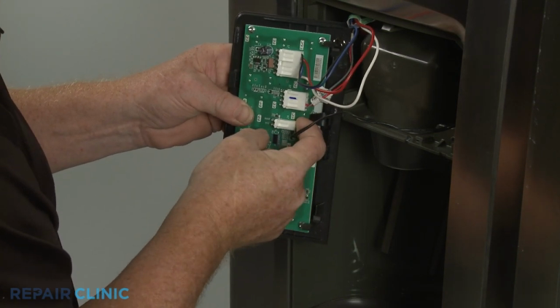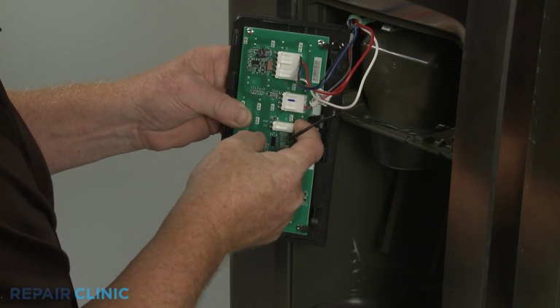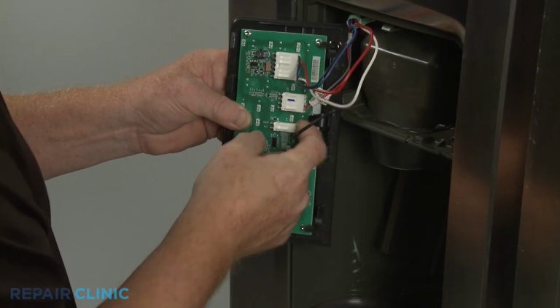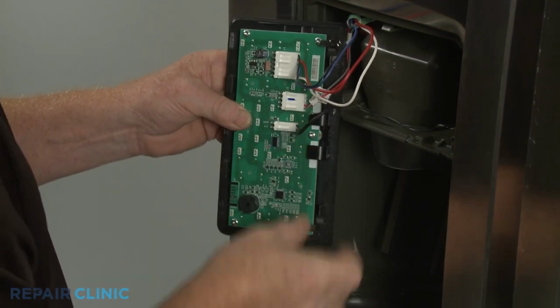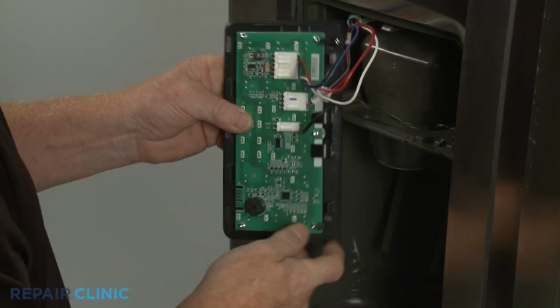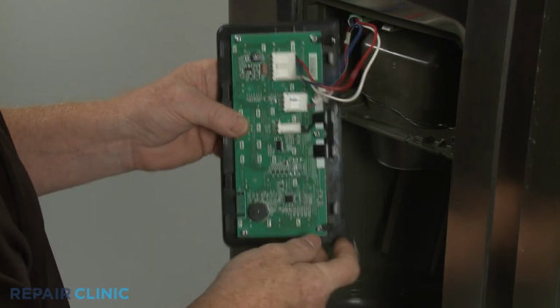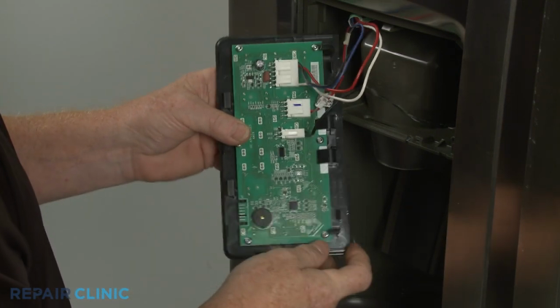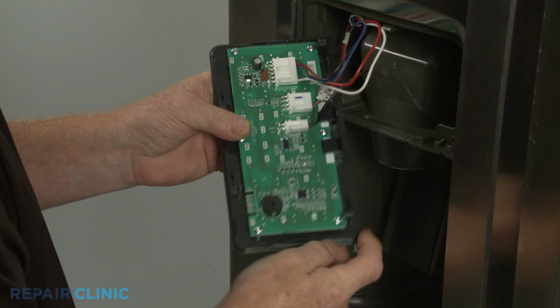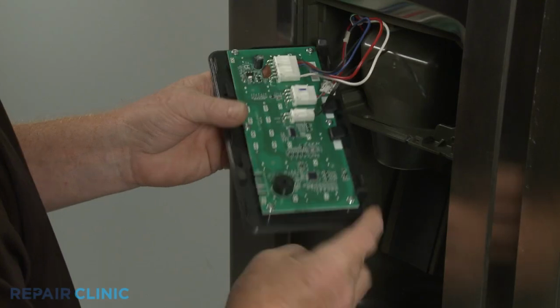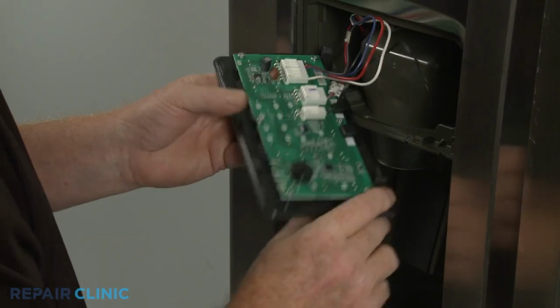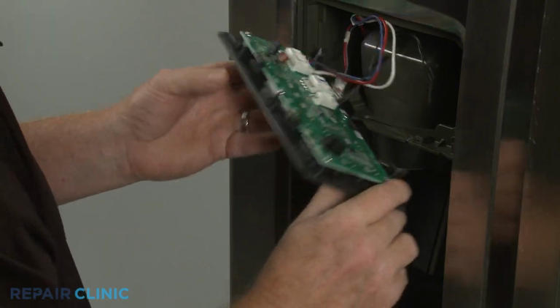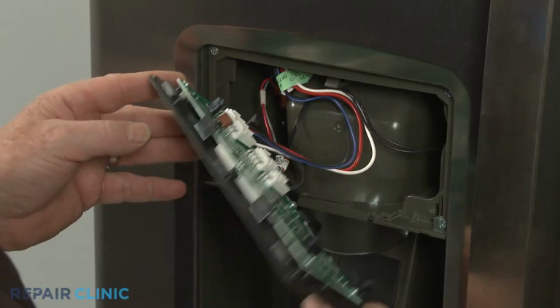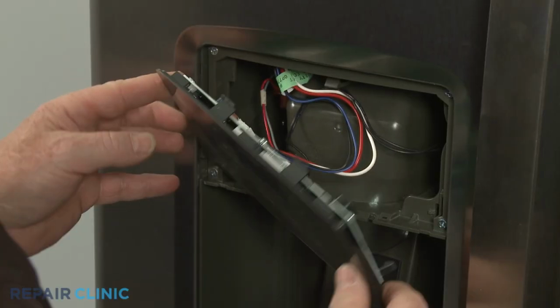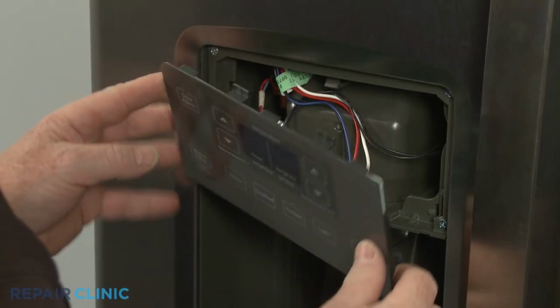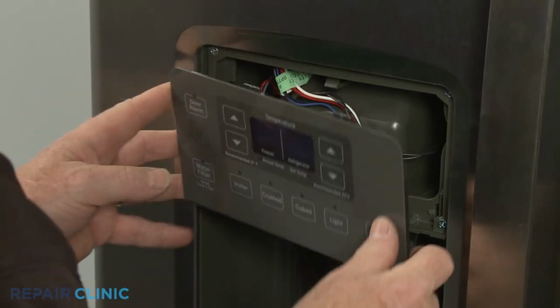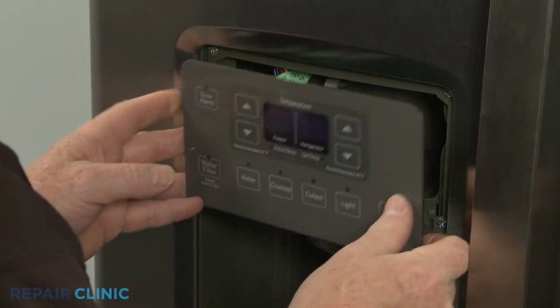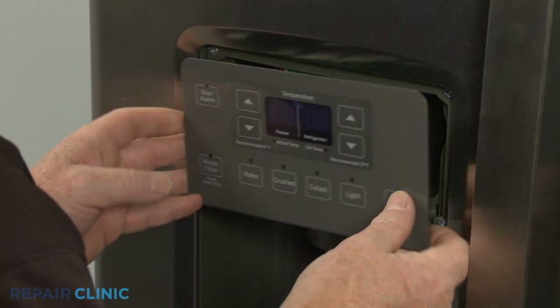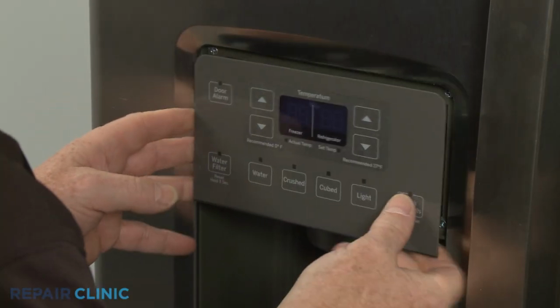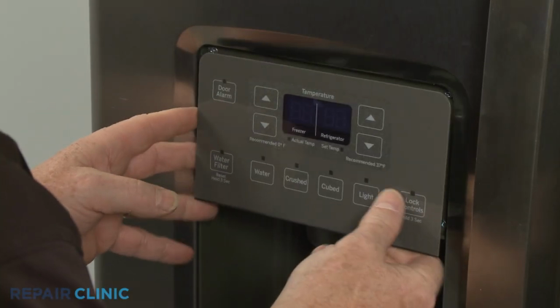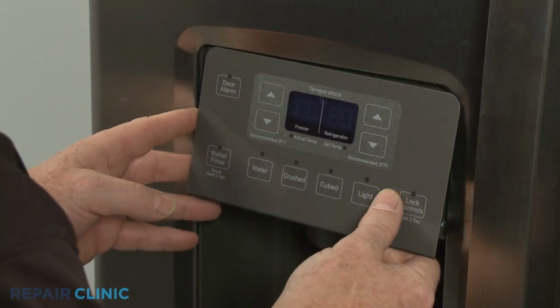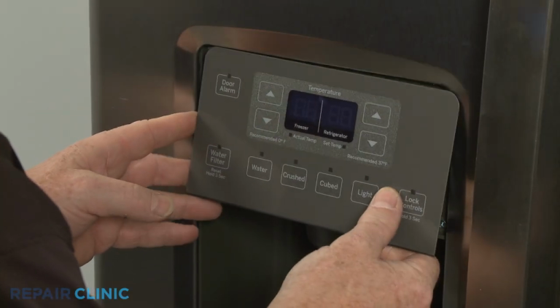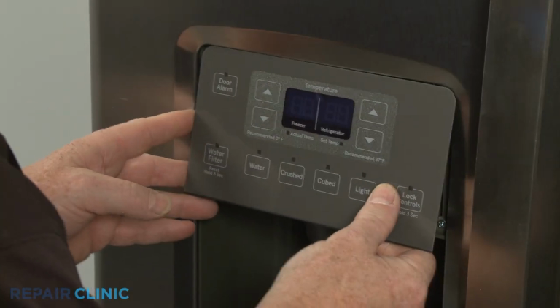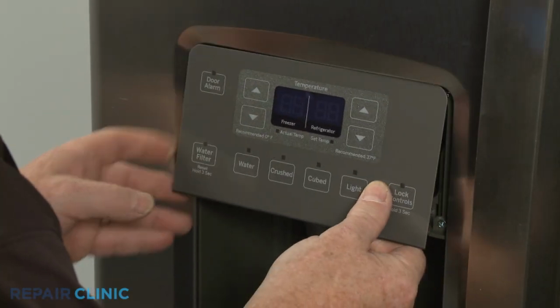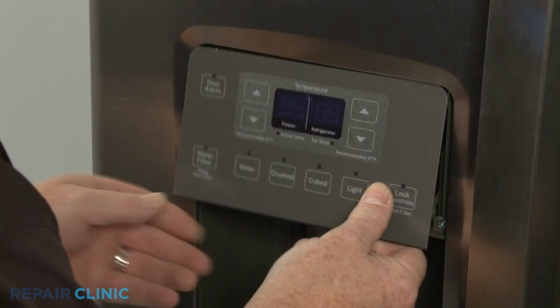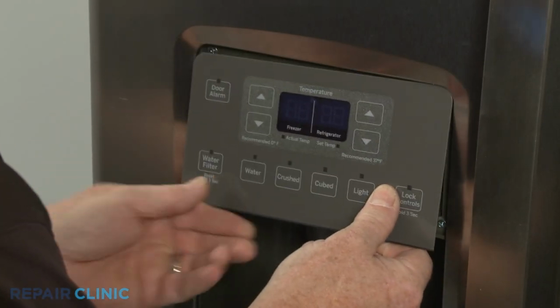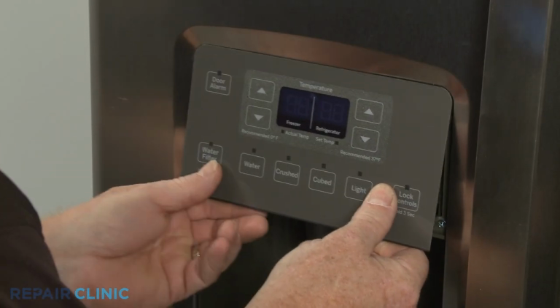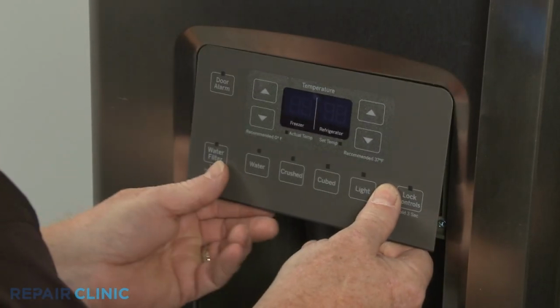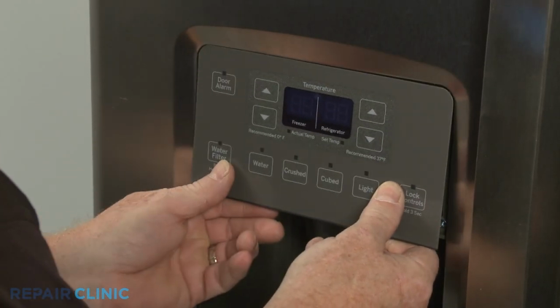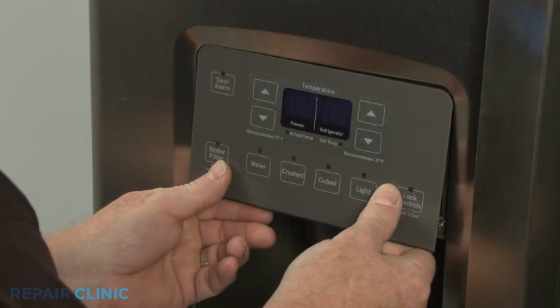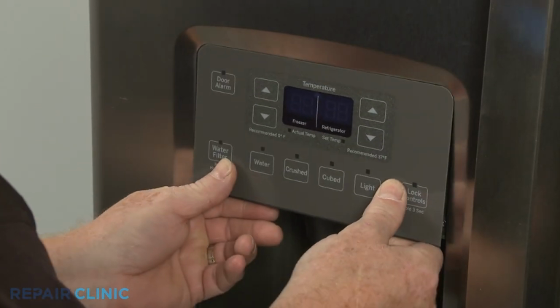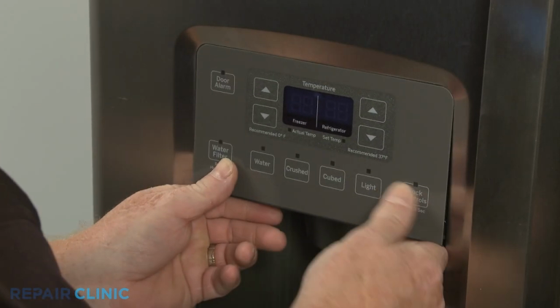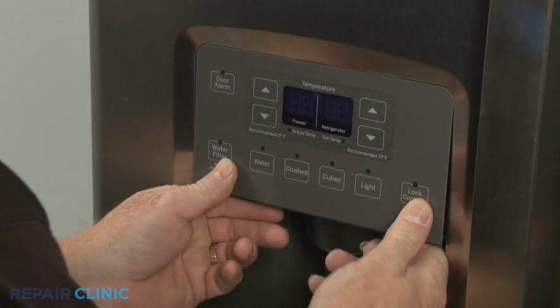Reposition the control by aligning the top edge first, then snap the bottom edge into place.